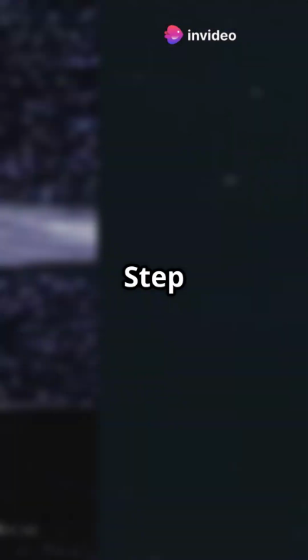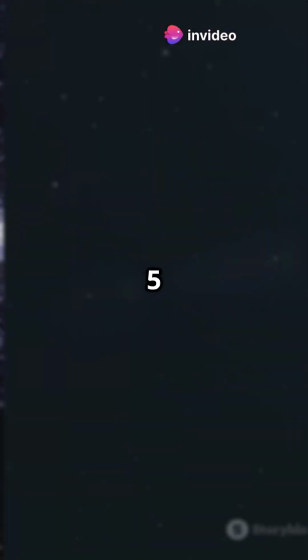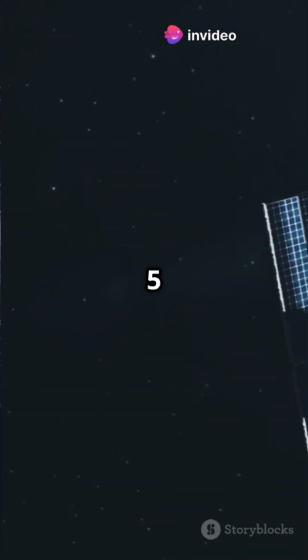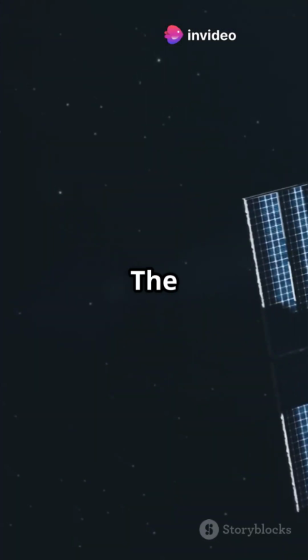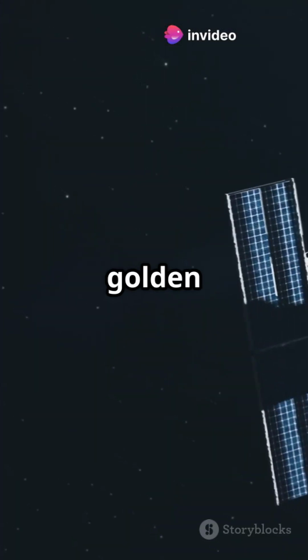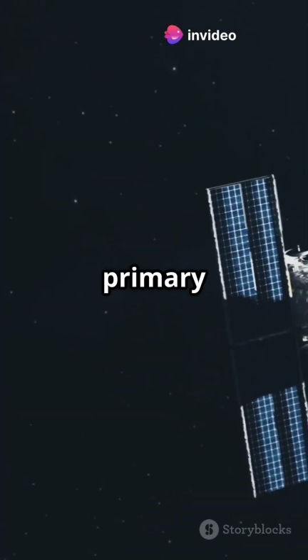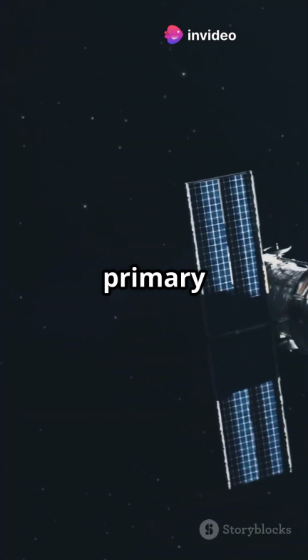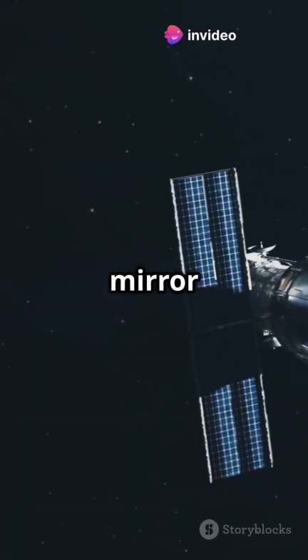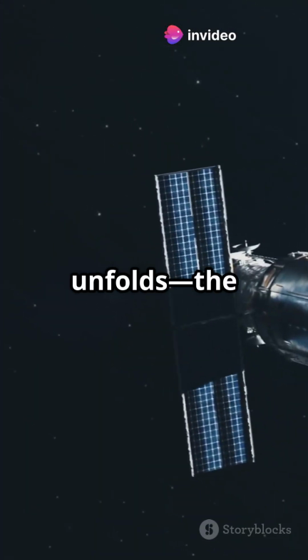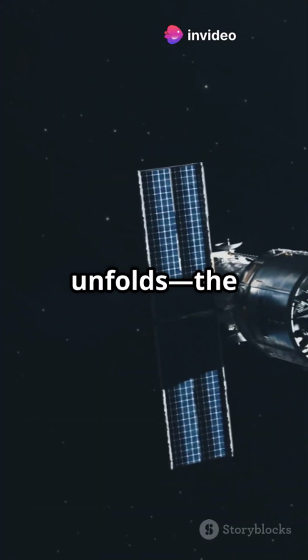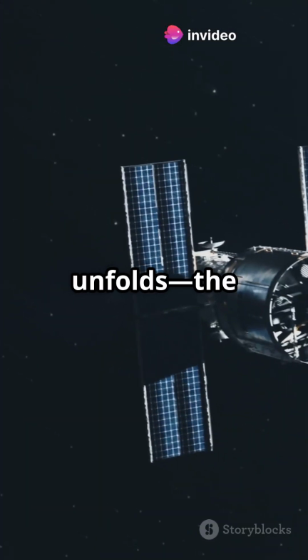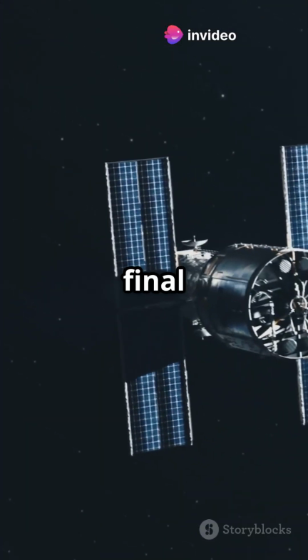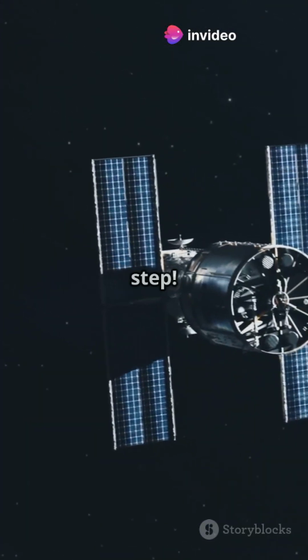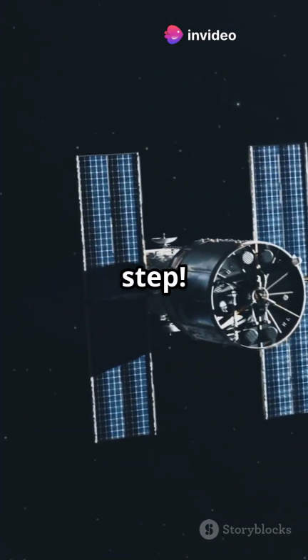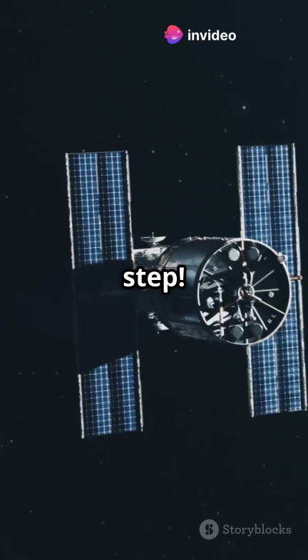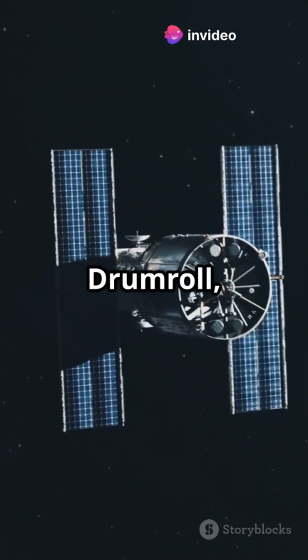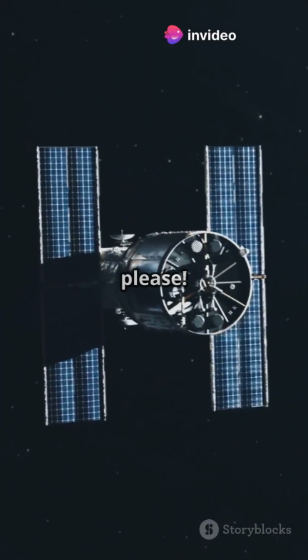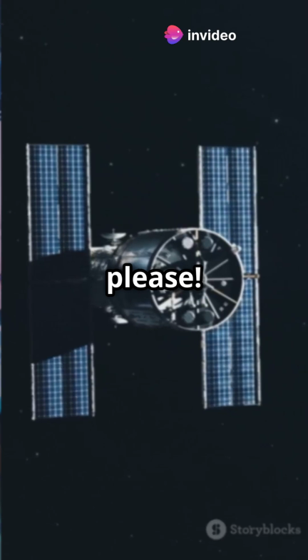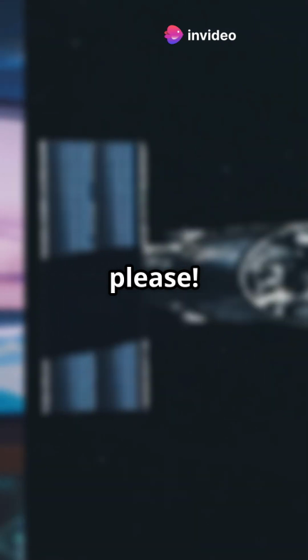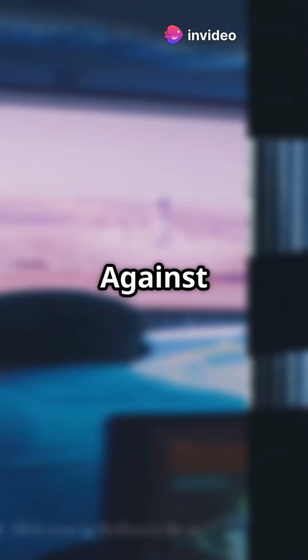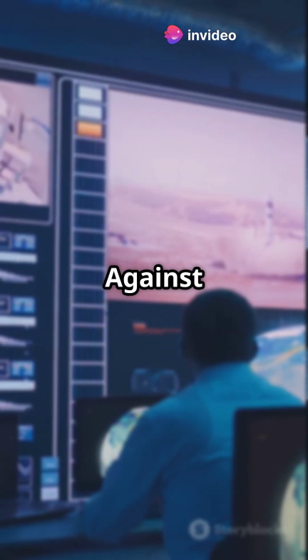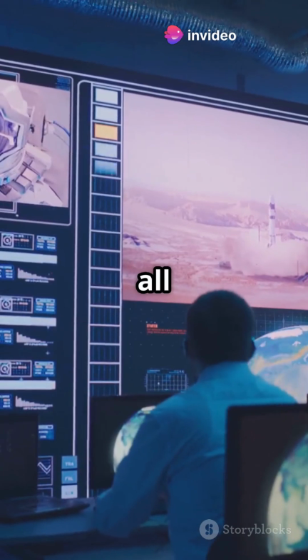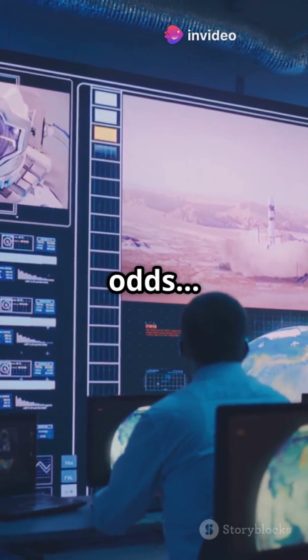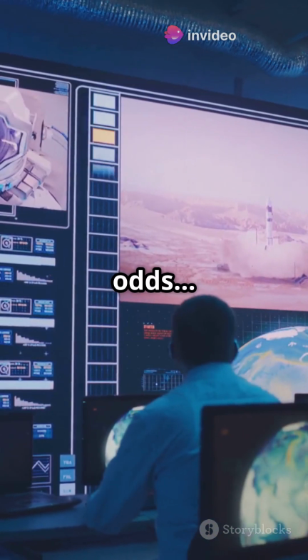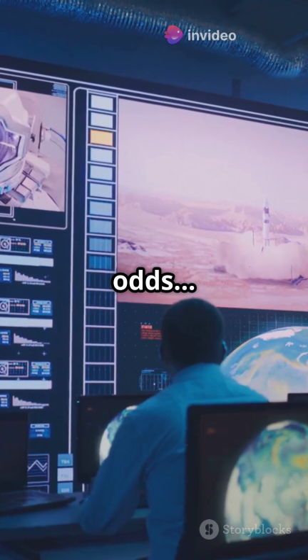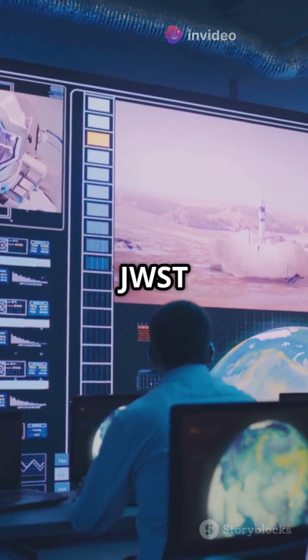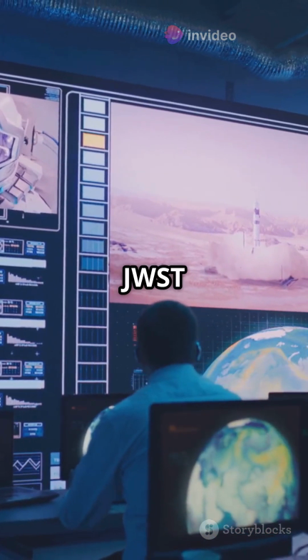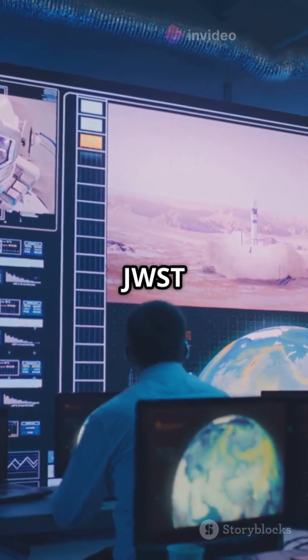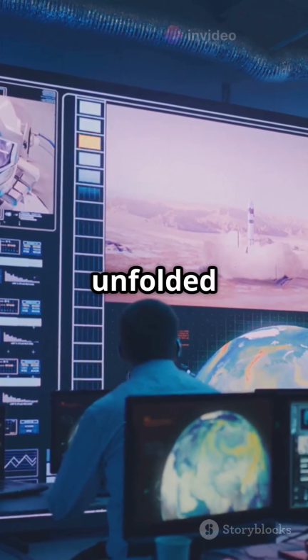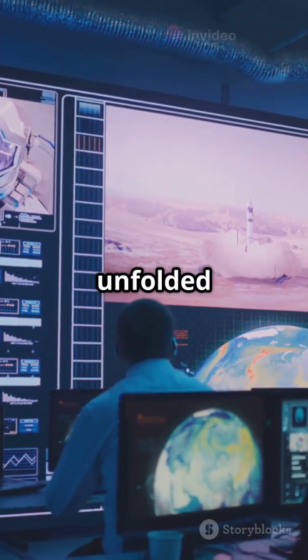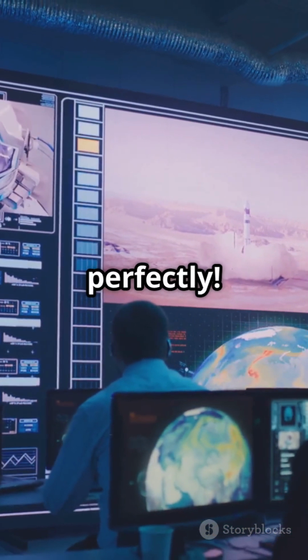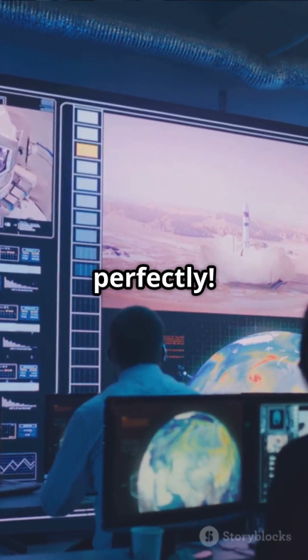Step 5: the golden primary mirror unfolds — the final step. Against all odds, JWST unfolded perfectly.